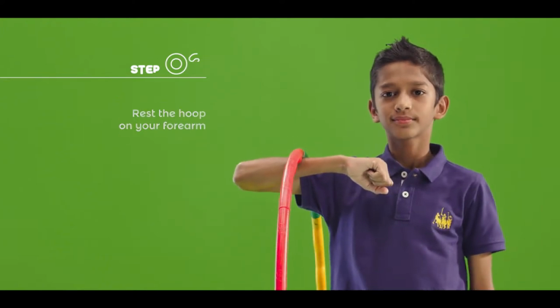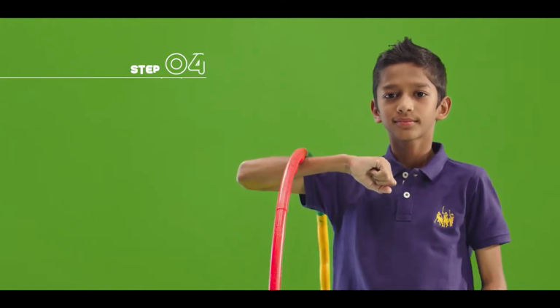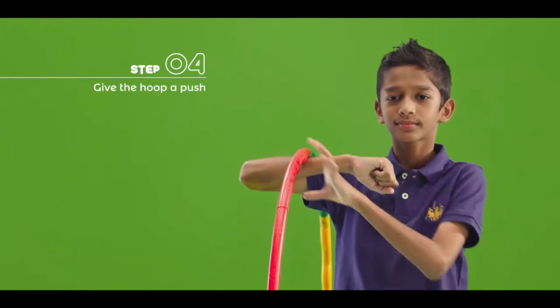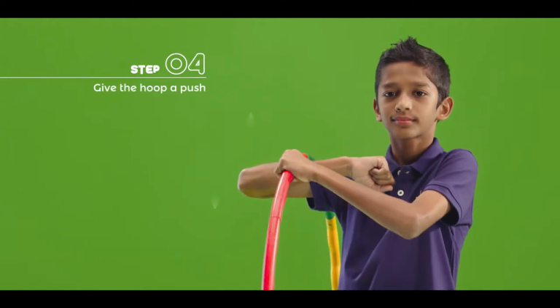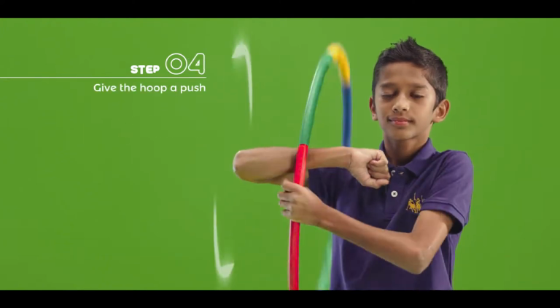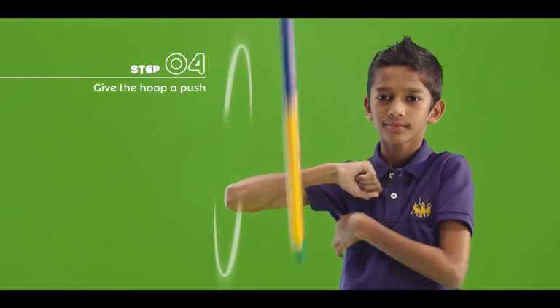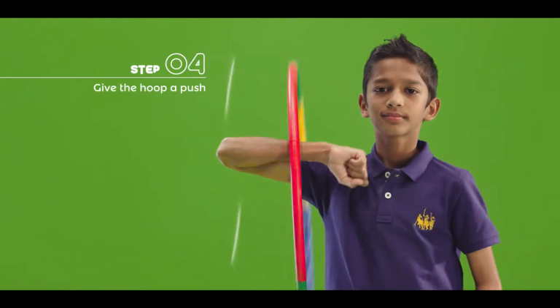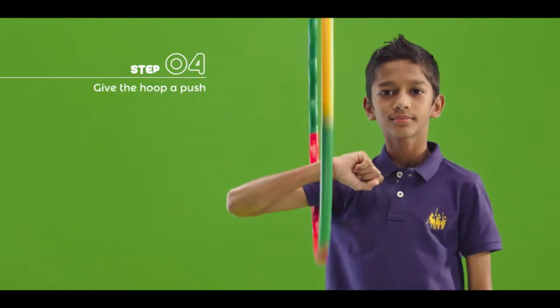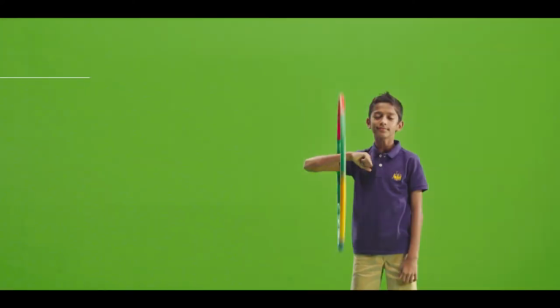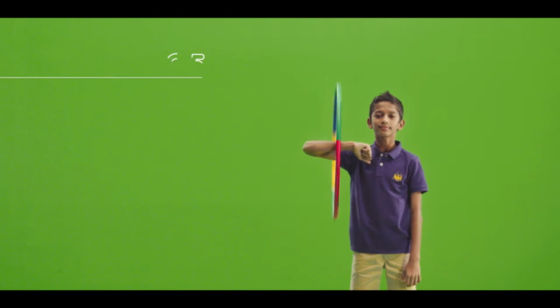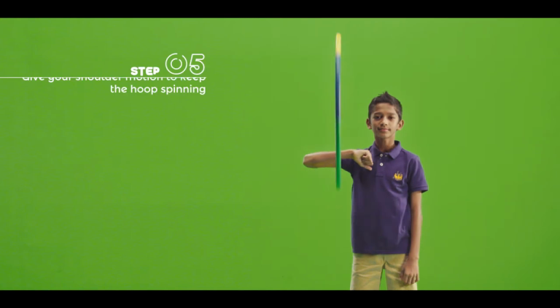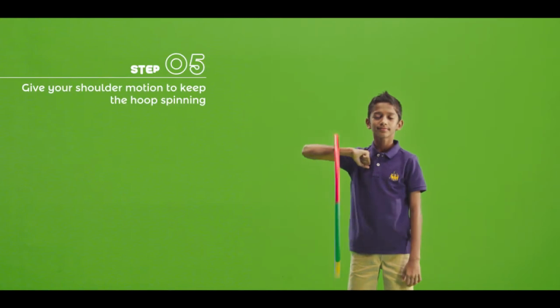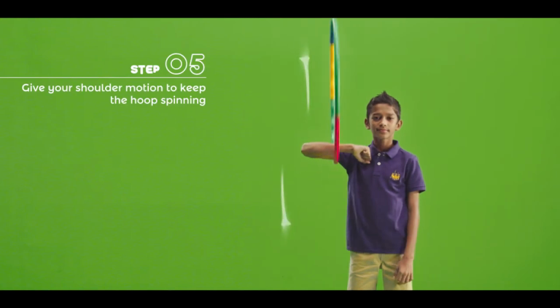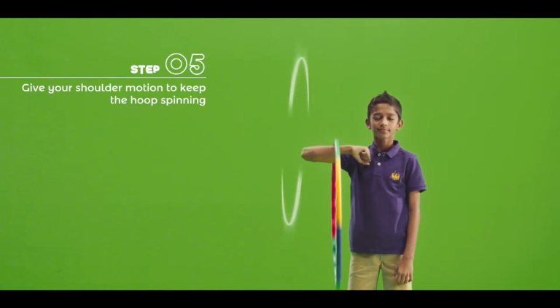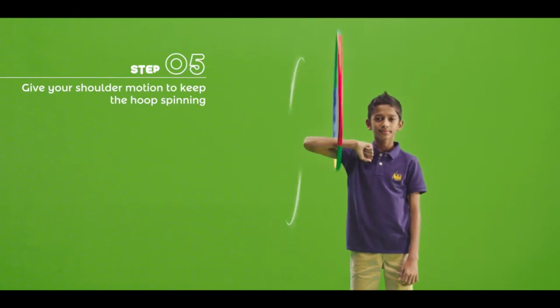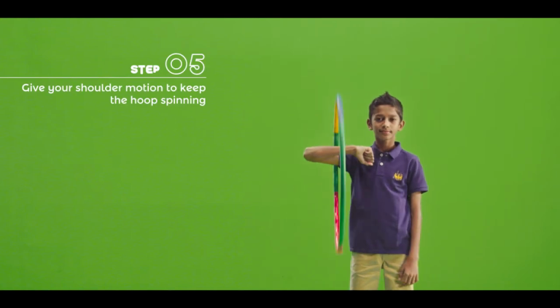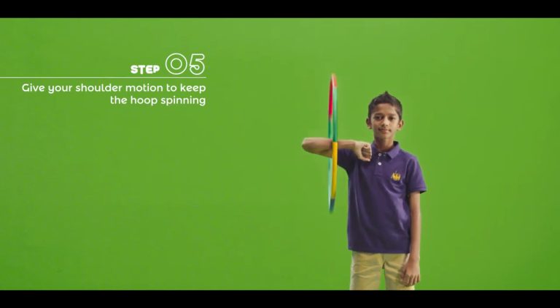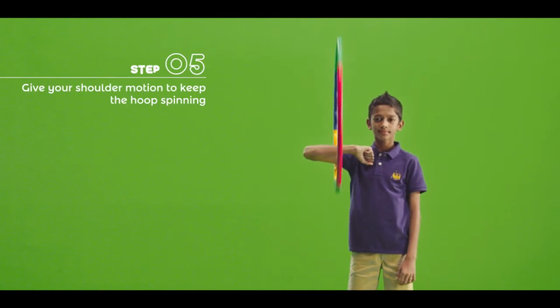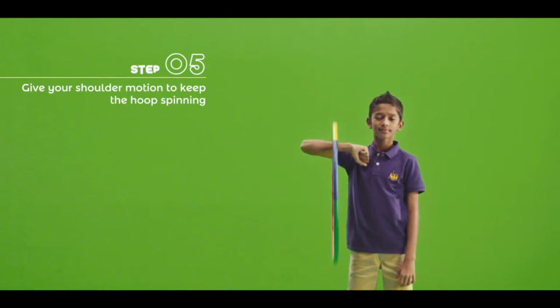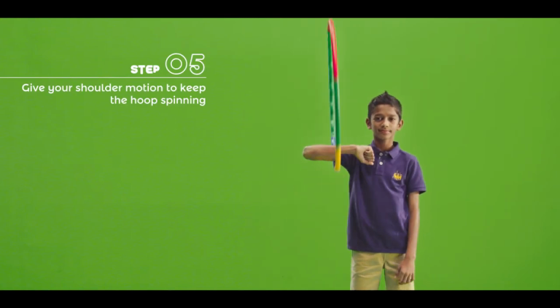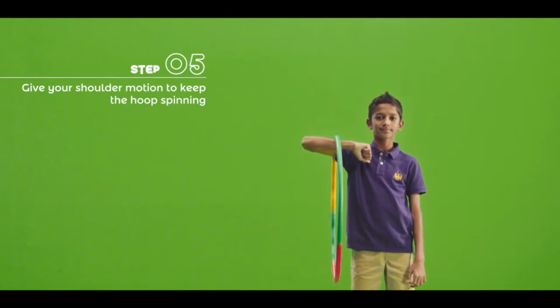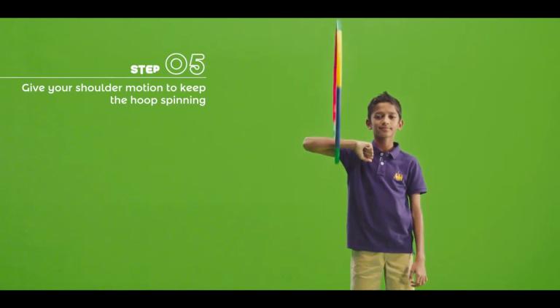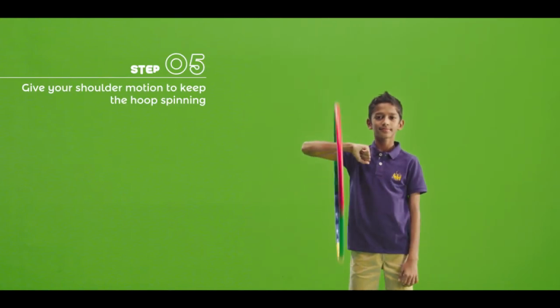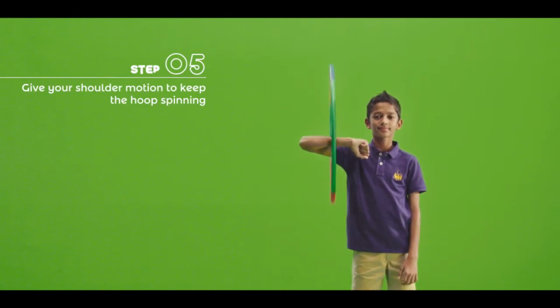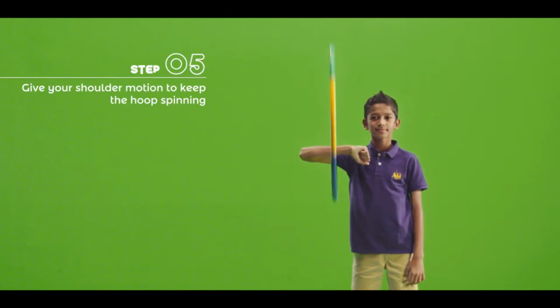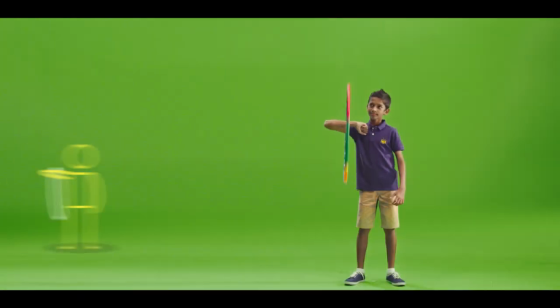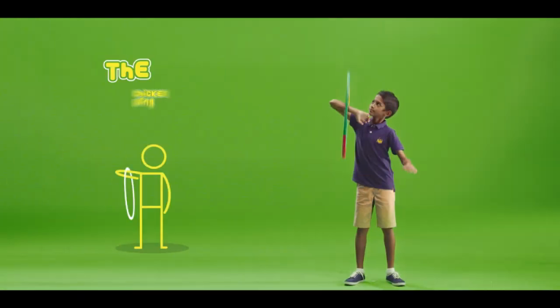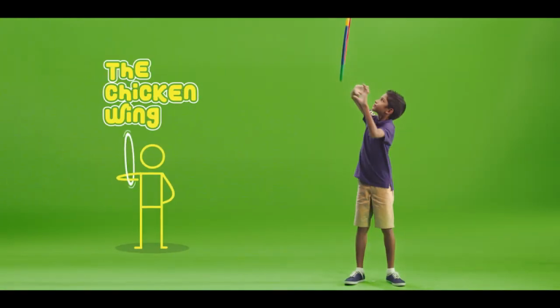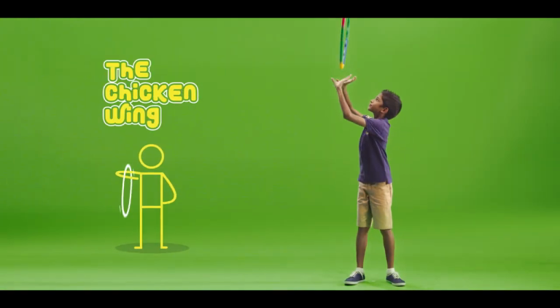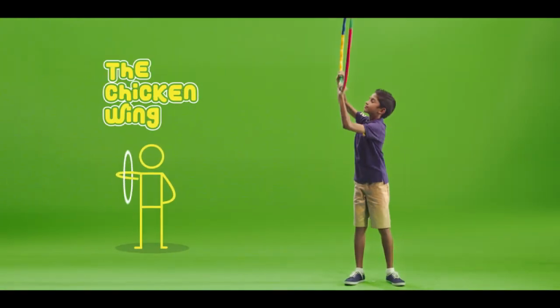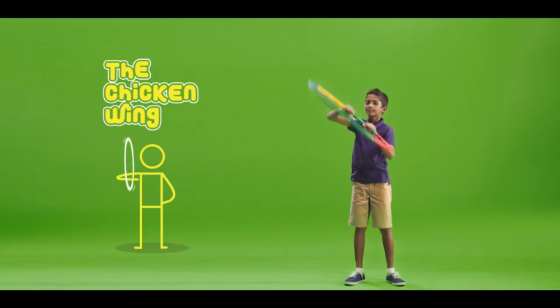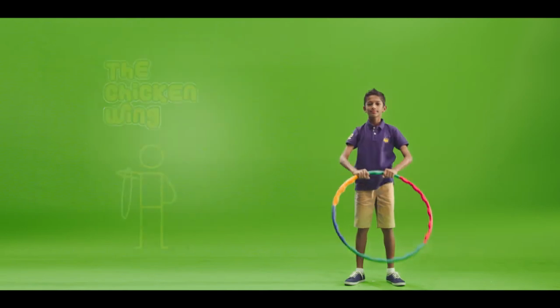Now give your hoop a push. Give your shoulder a circular motion to keep the hoop spinning. And there you go — keep it in.